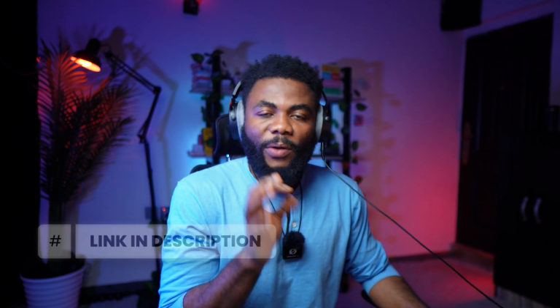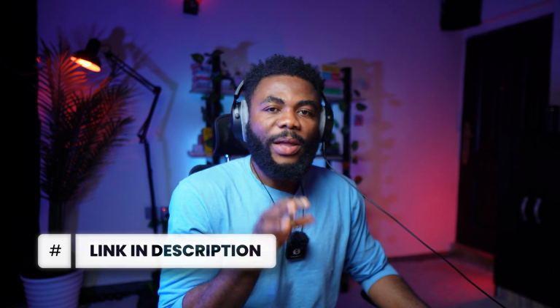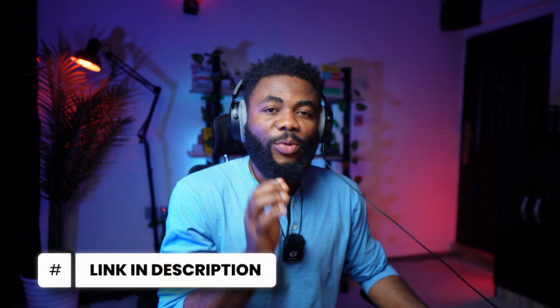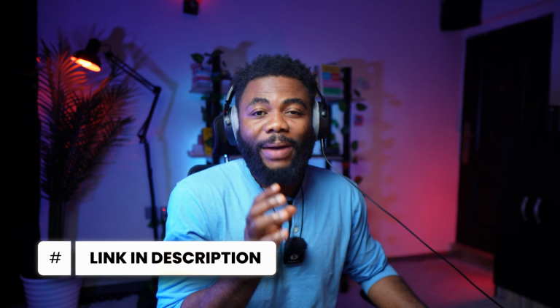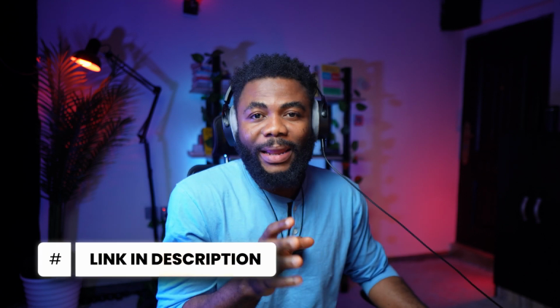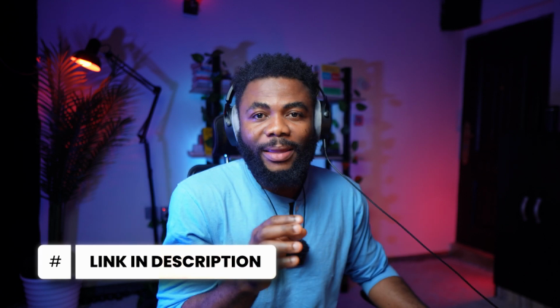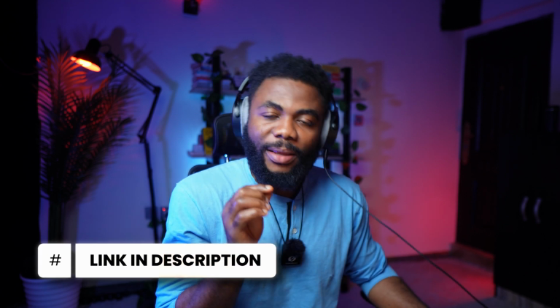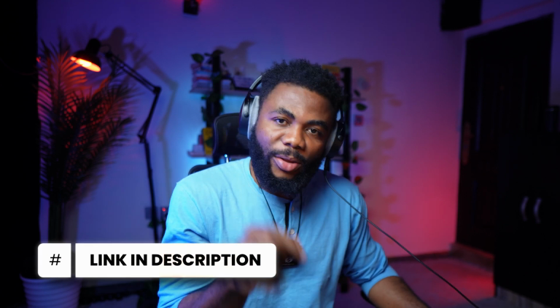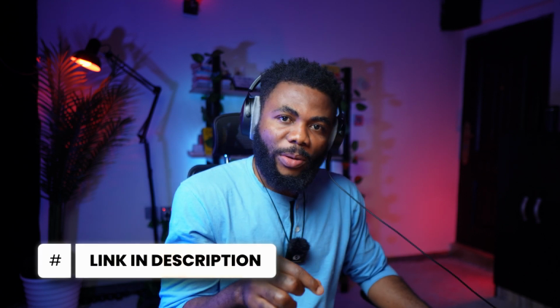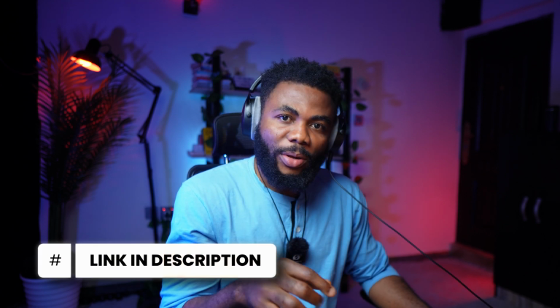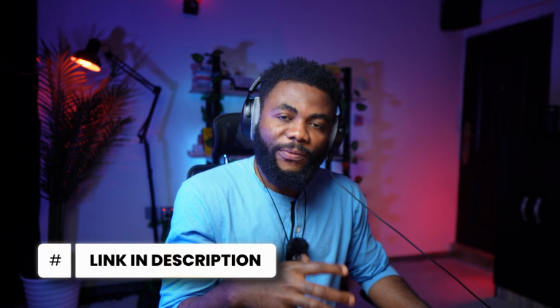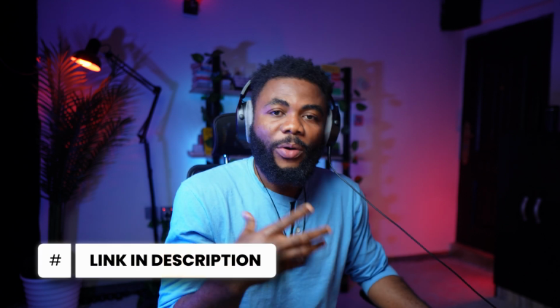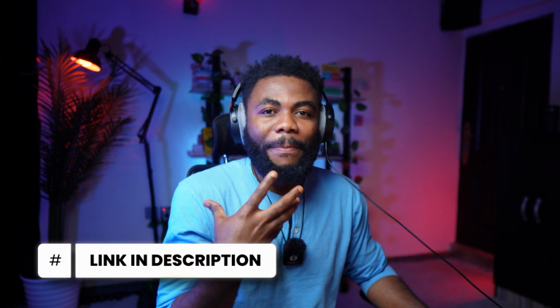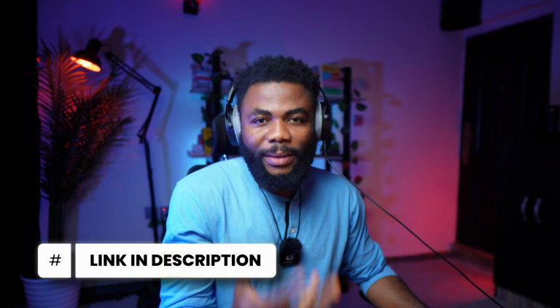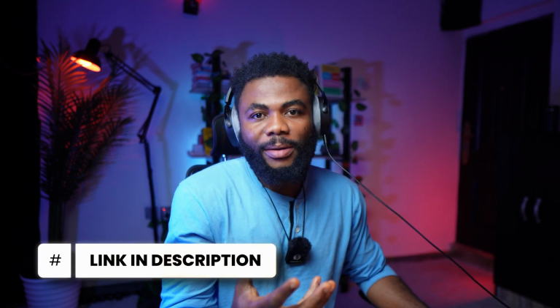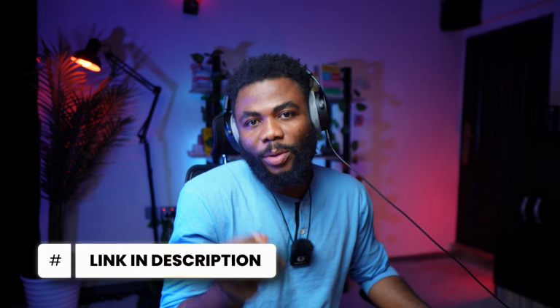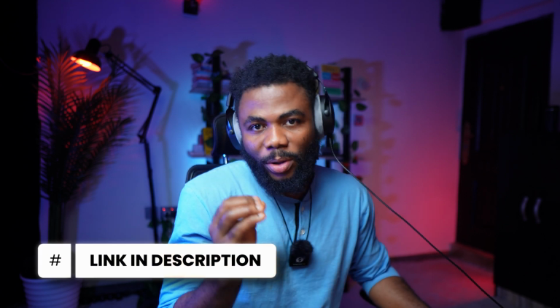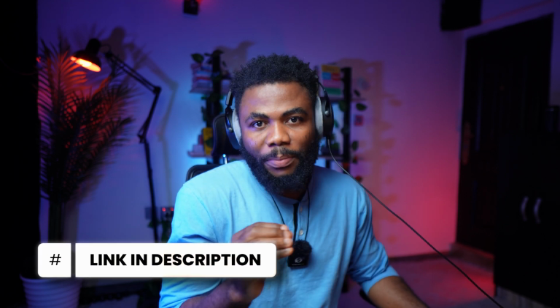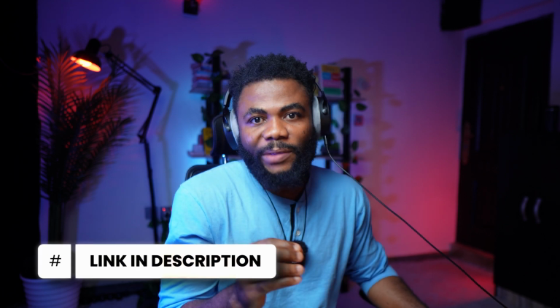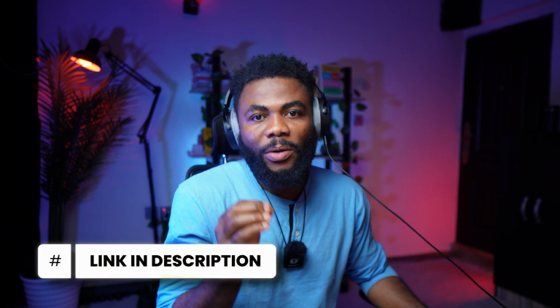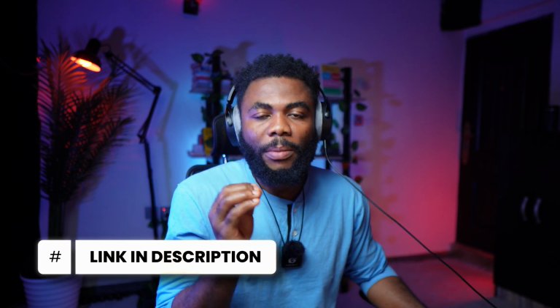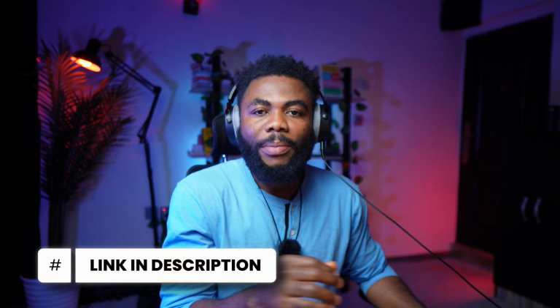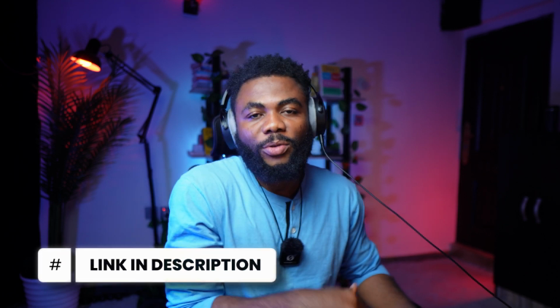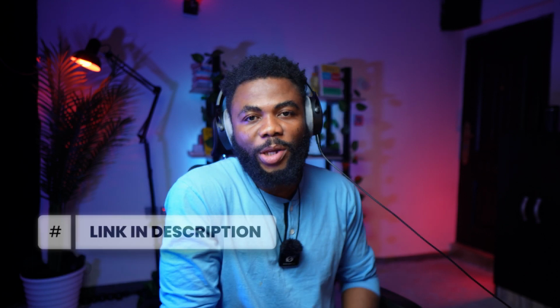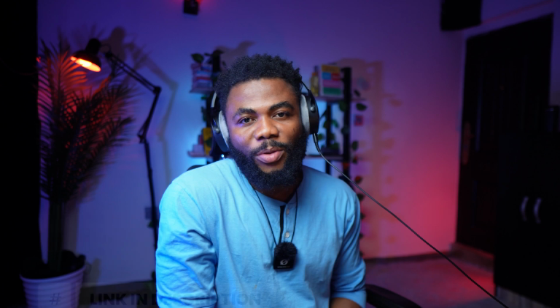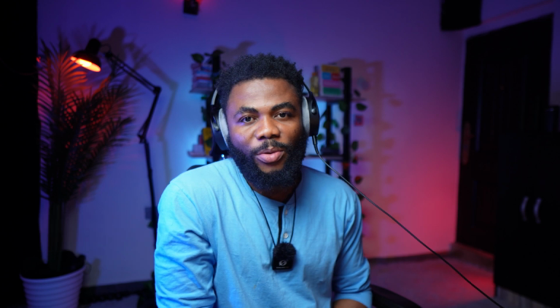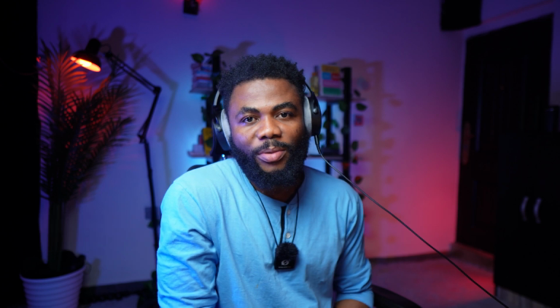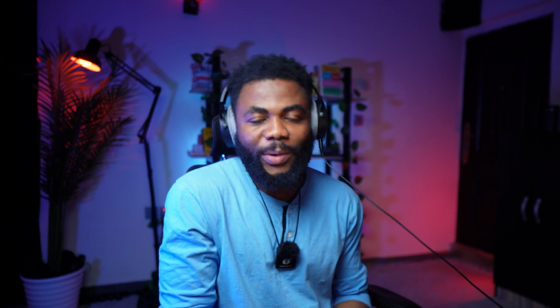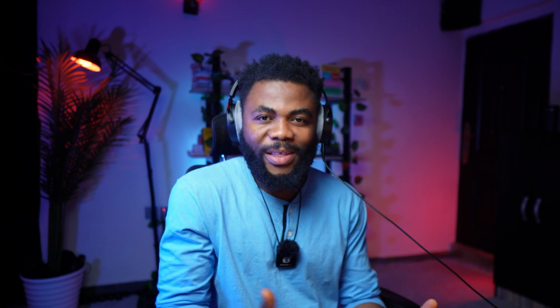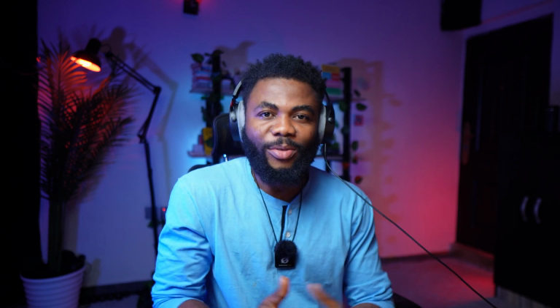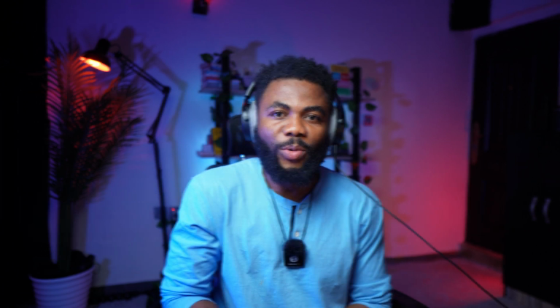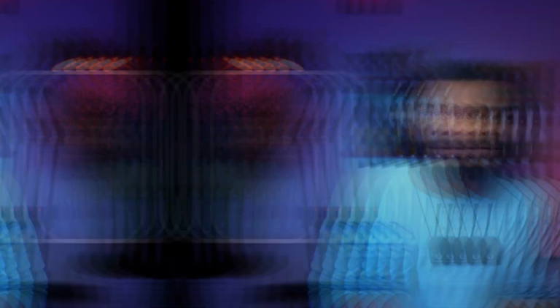Don't forget to use my link in the description for a better deal on the platform I'm about to share with you. Now, let's get into it.